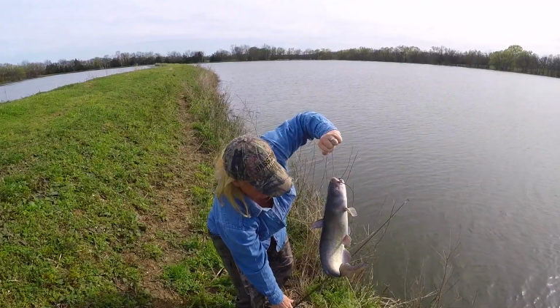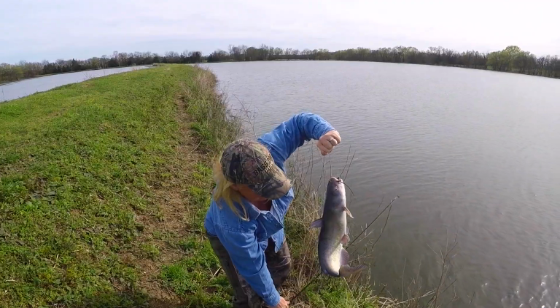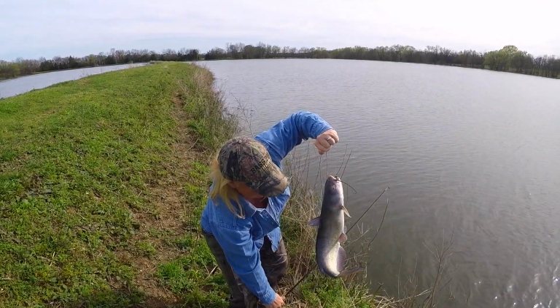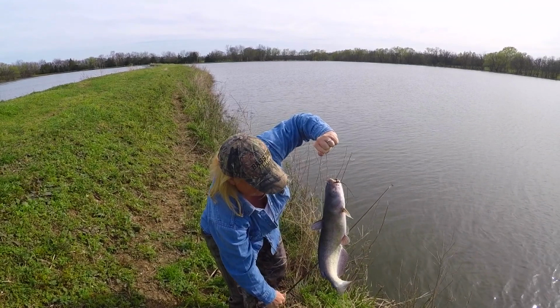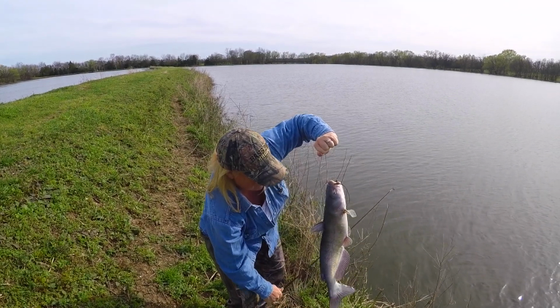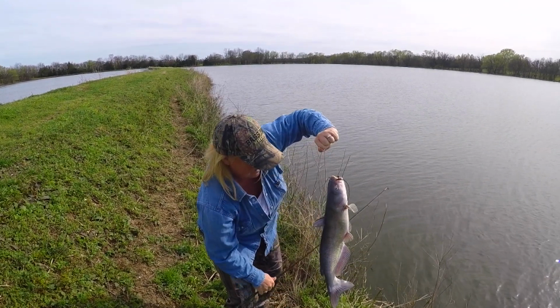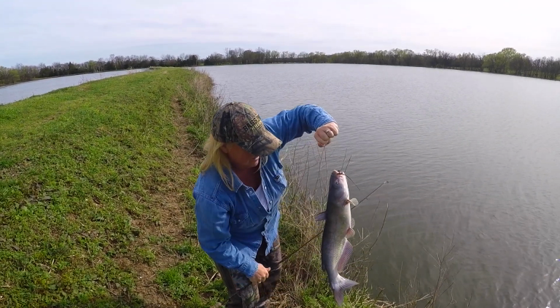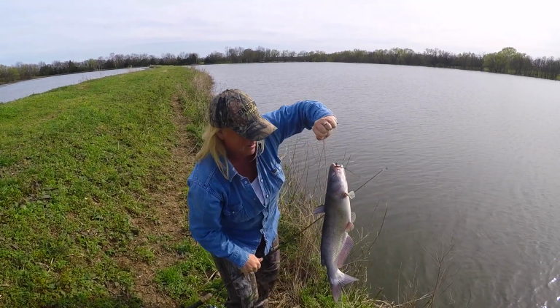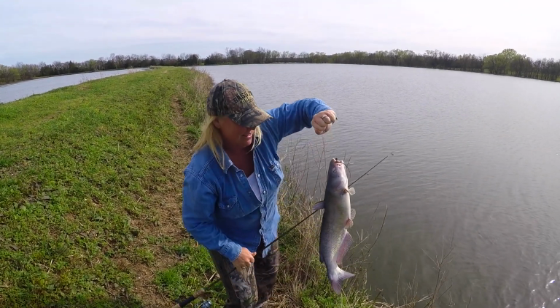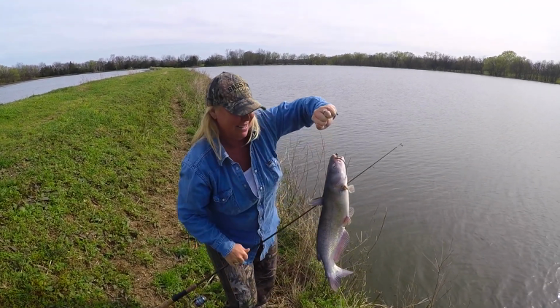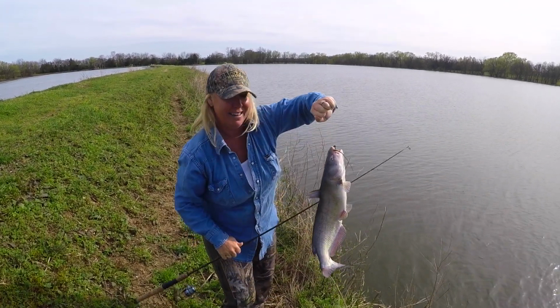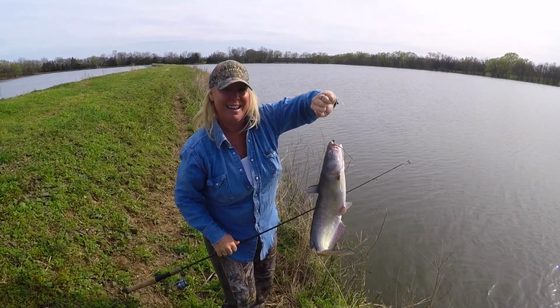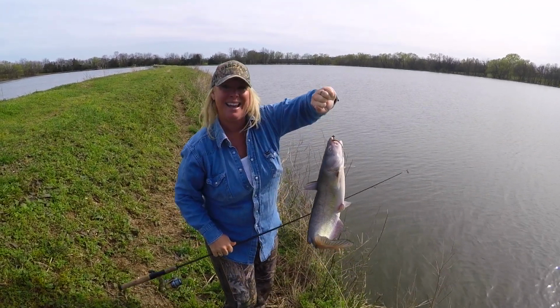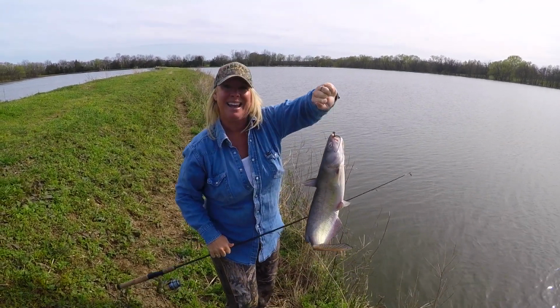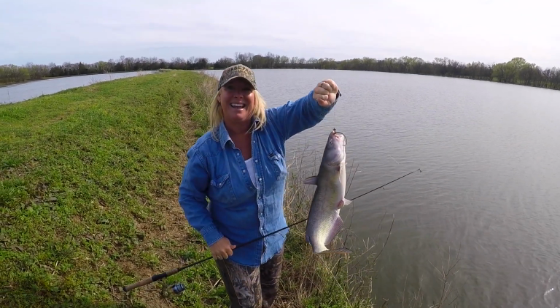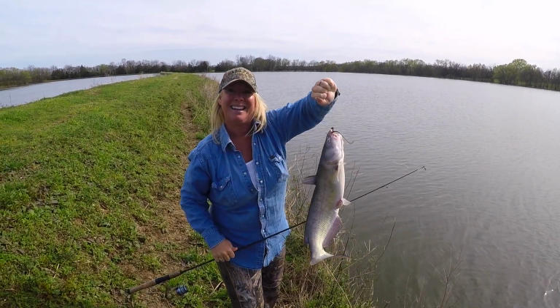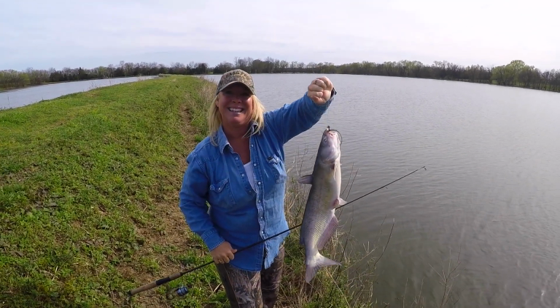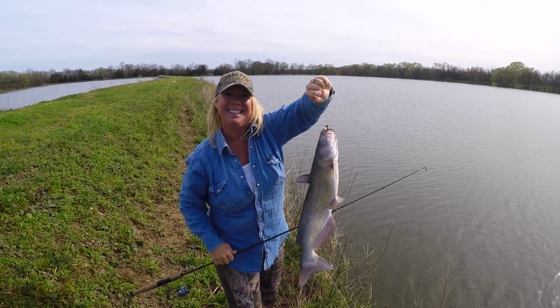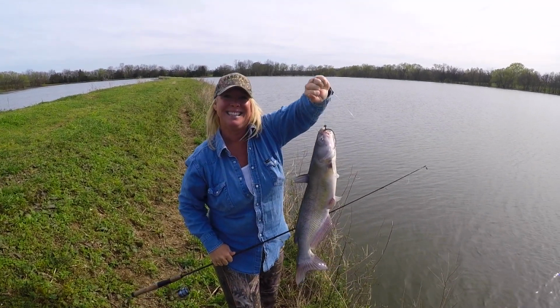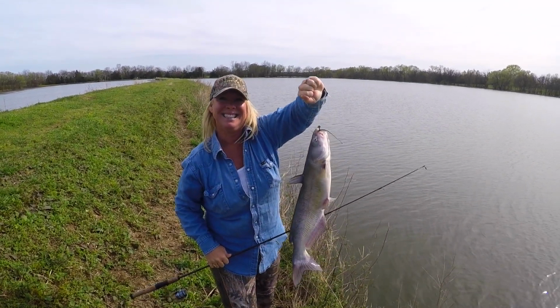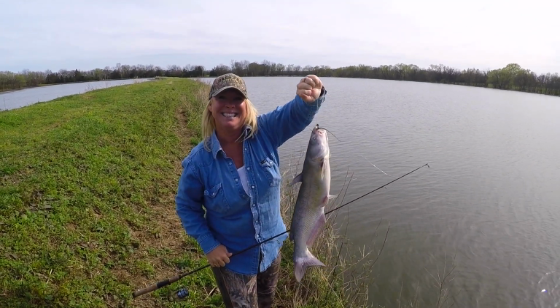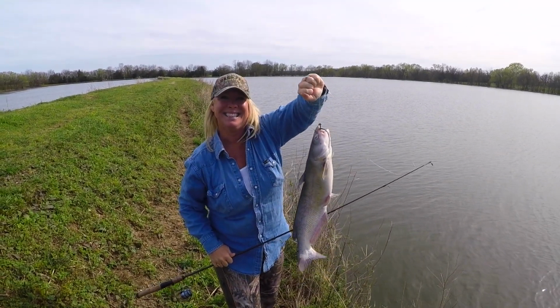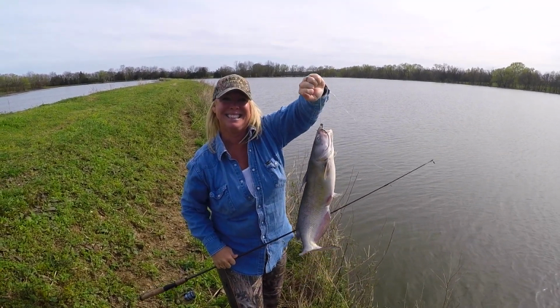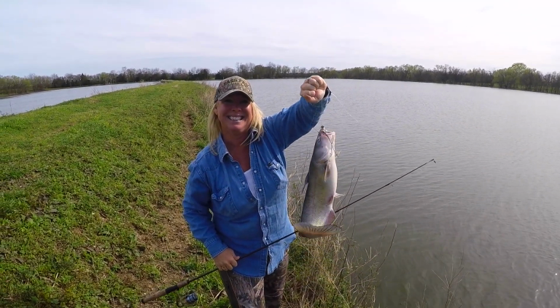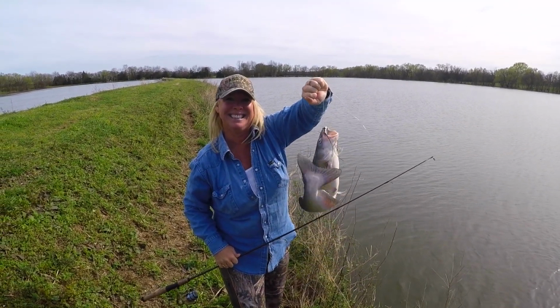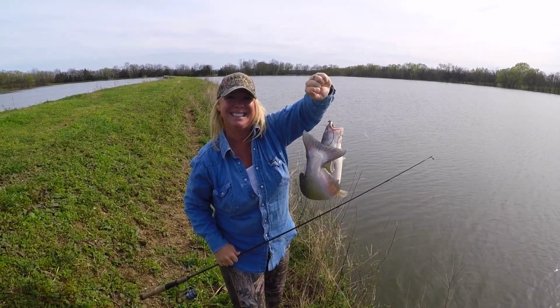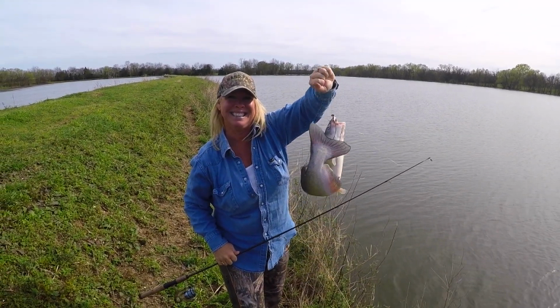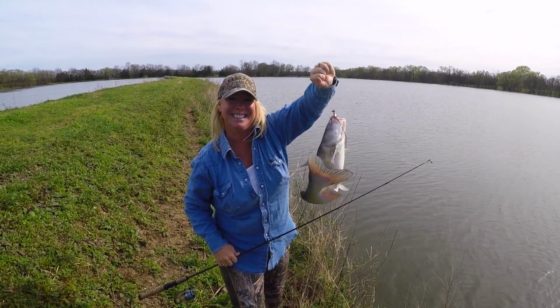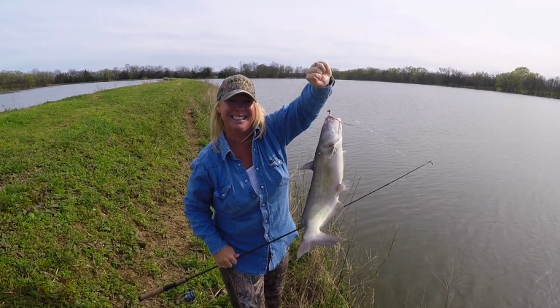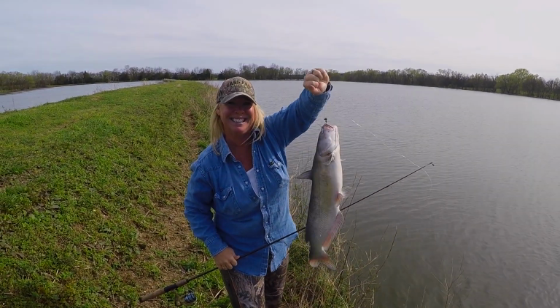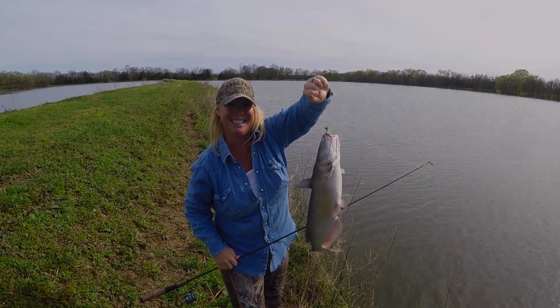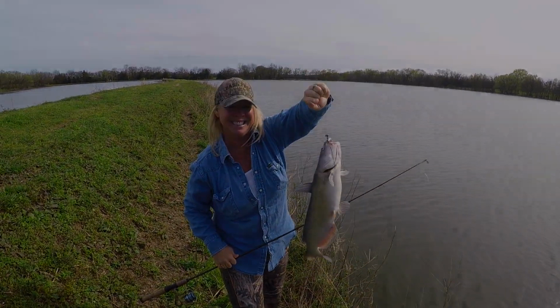Well, I'm sure glad I took a break and went catfishing because that's what's for dinner tonight.